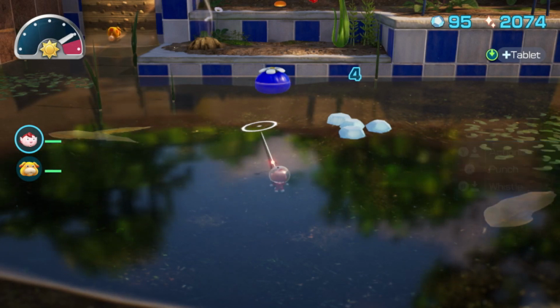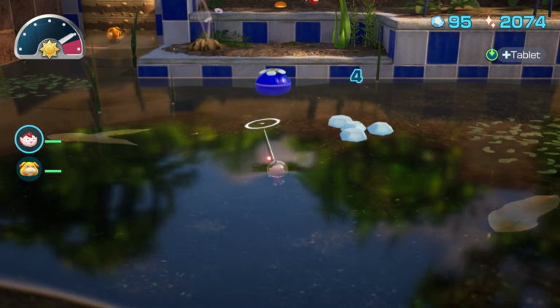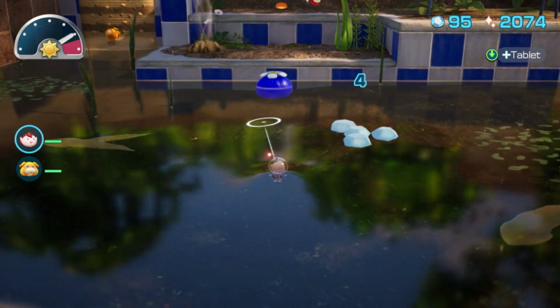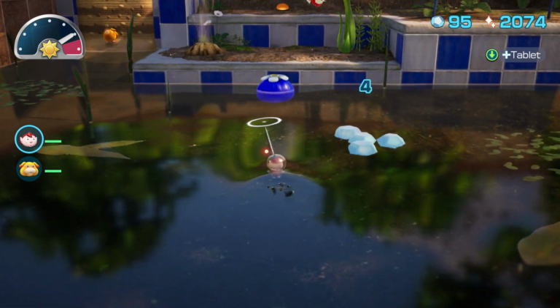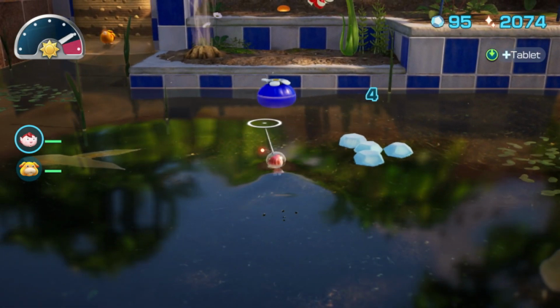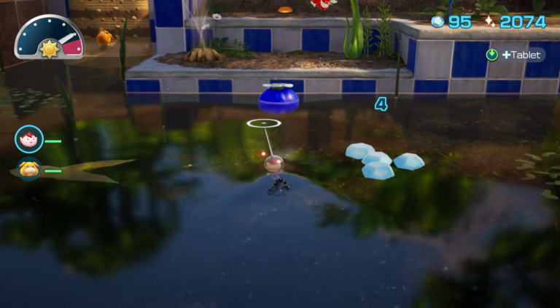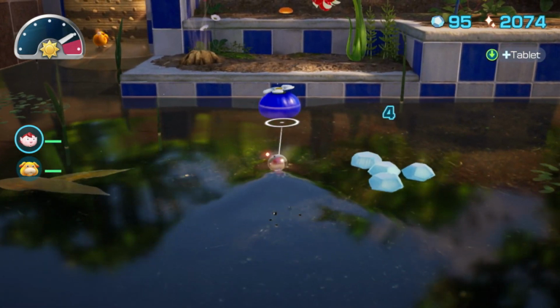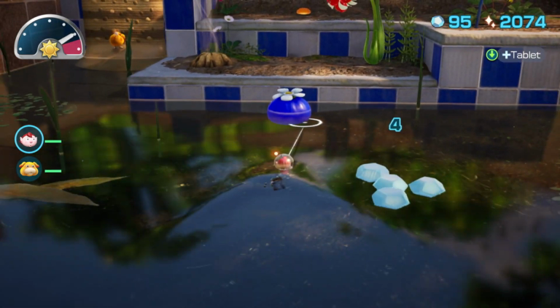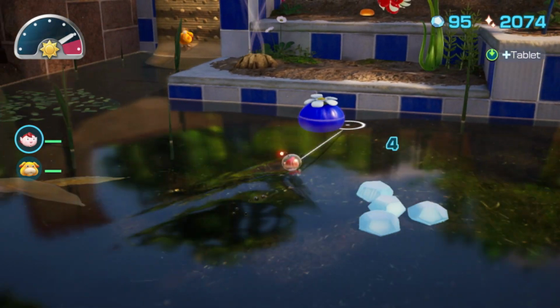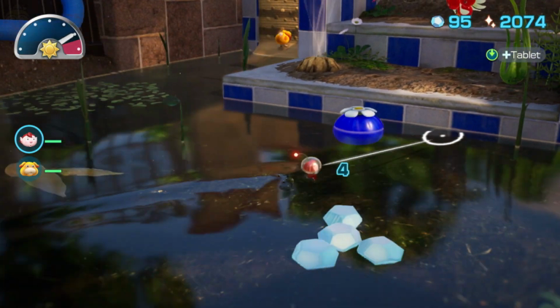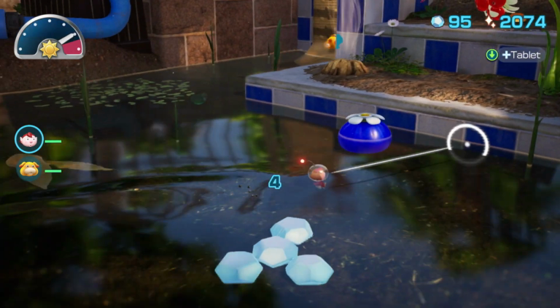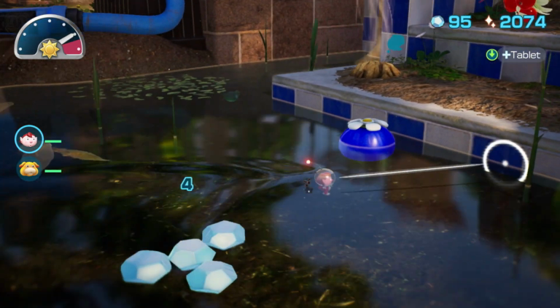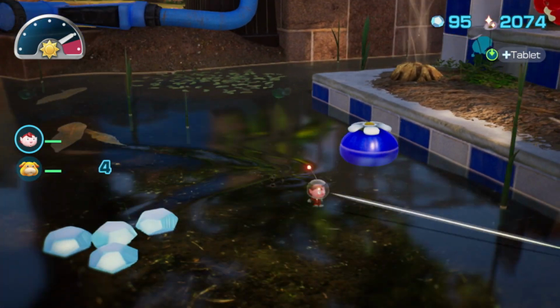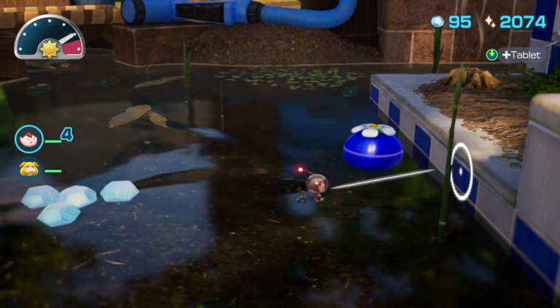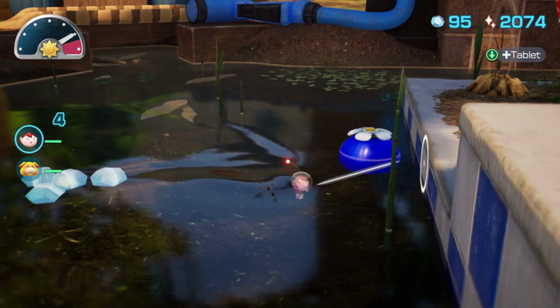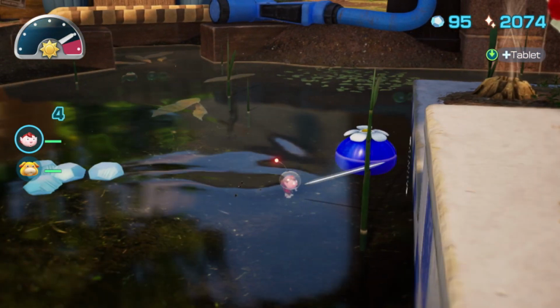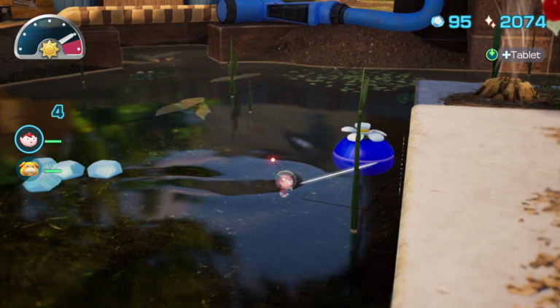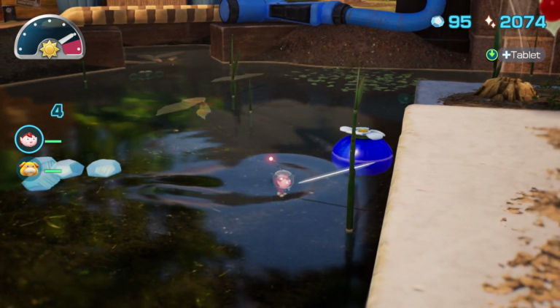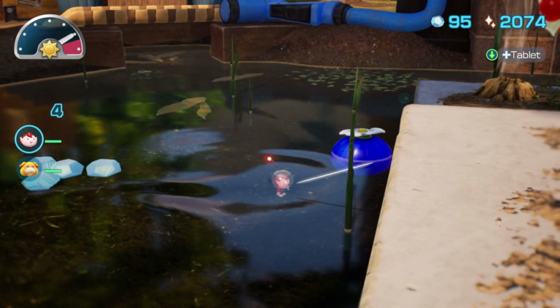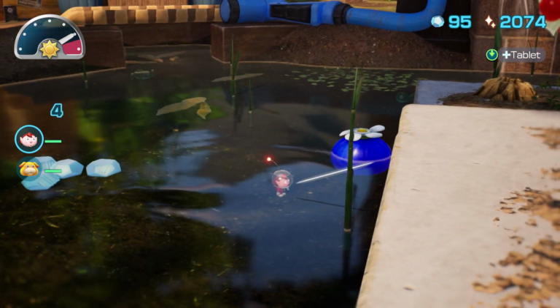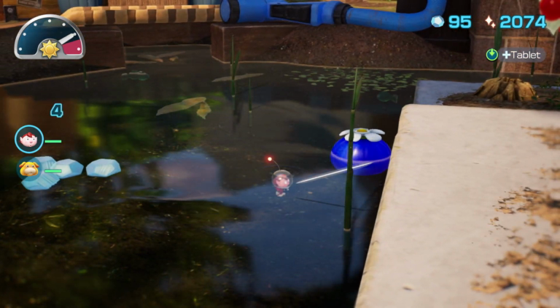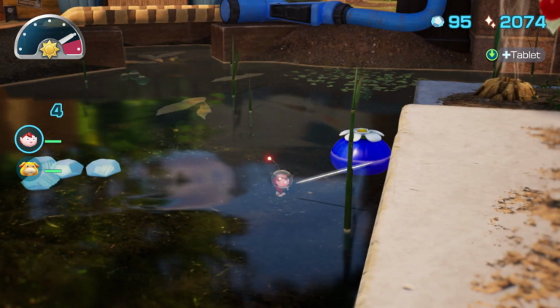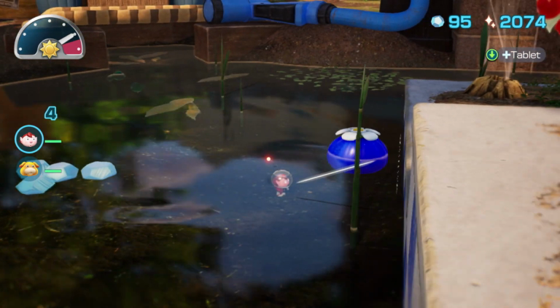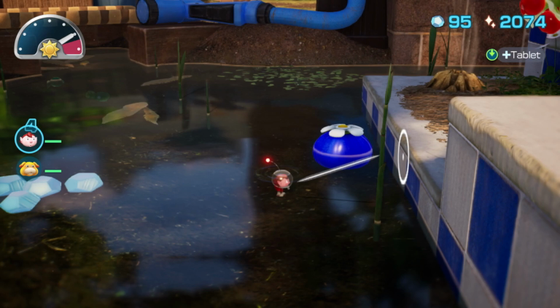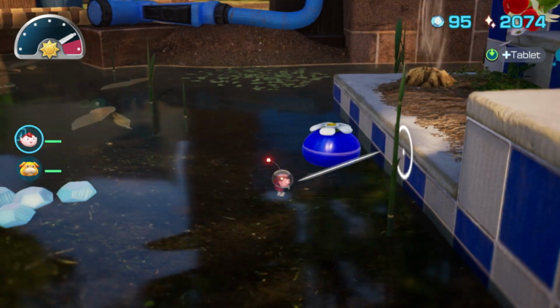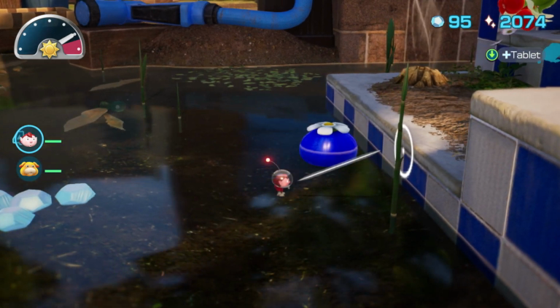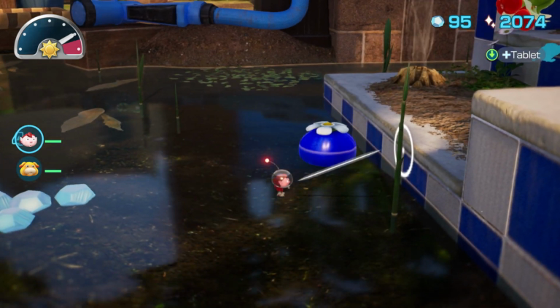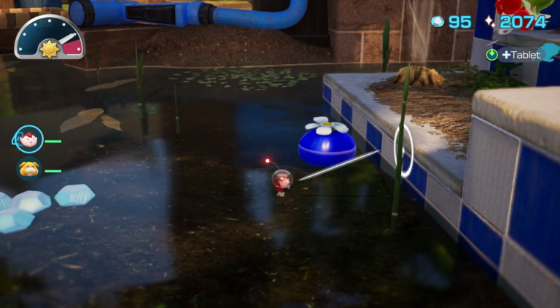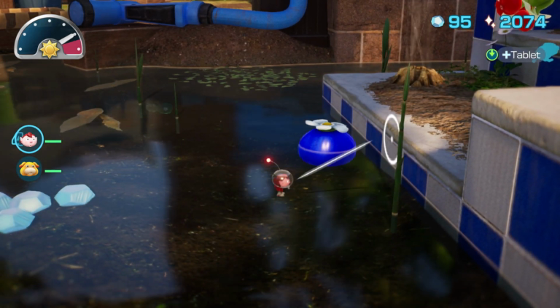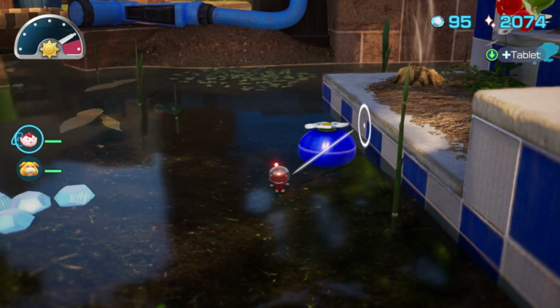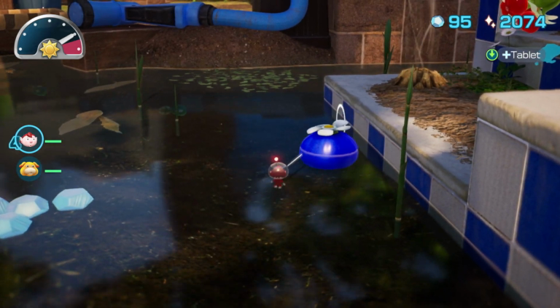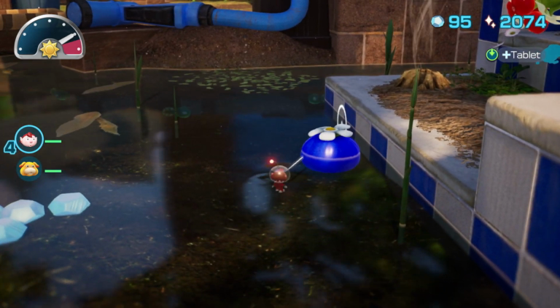So you have the blue pigment onion stuck in the water, you don't have any blue pigment to get it, and you're trying to figure out how to get it out.